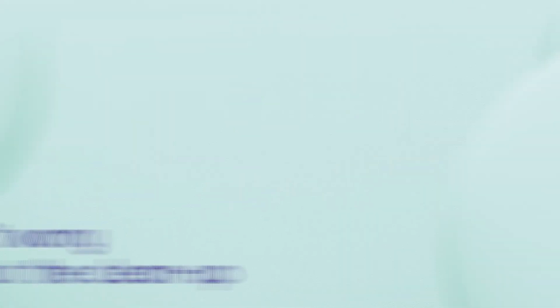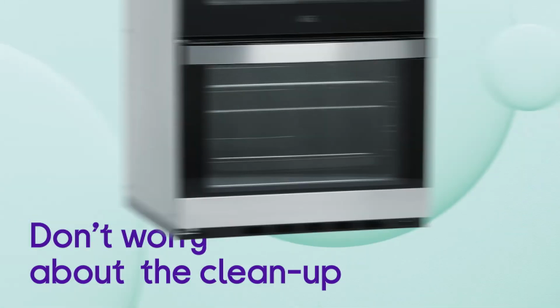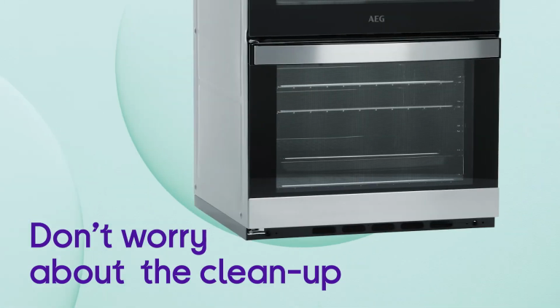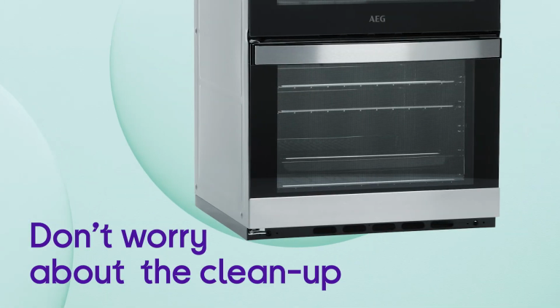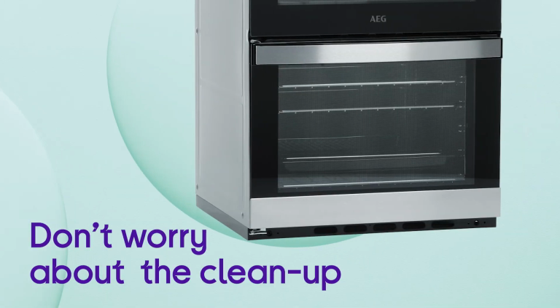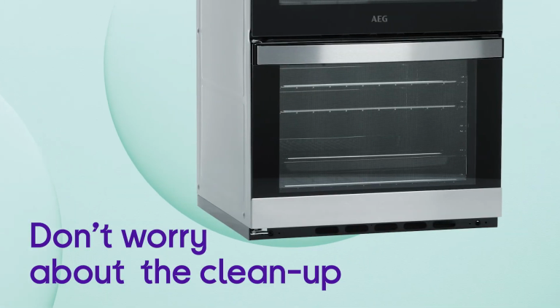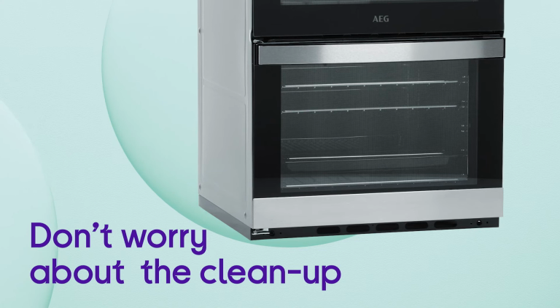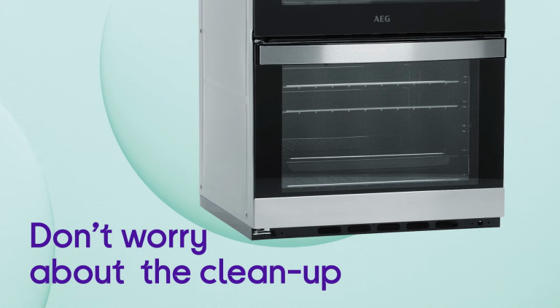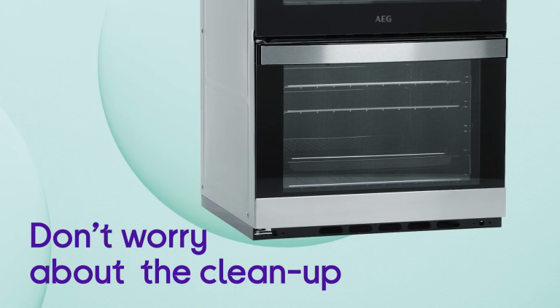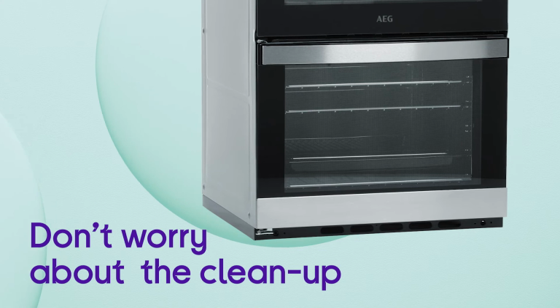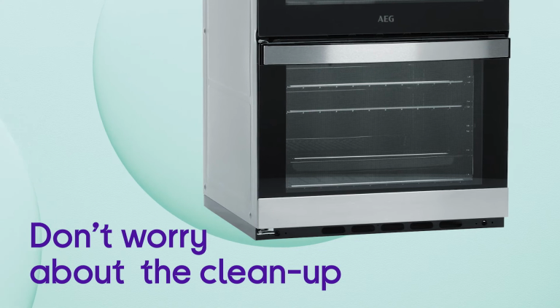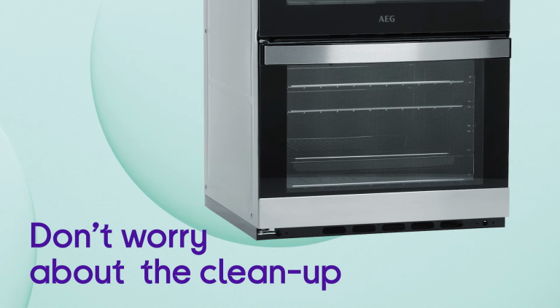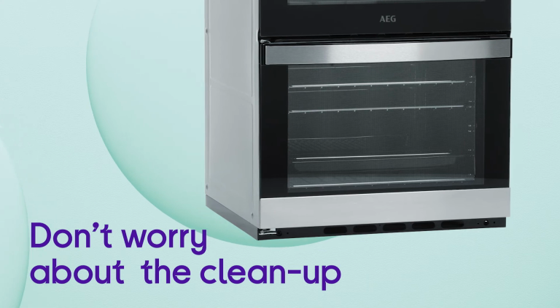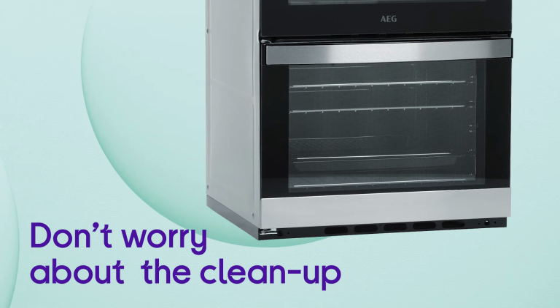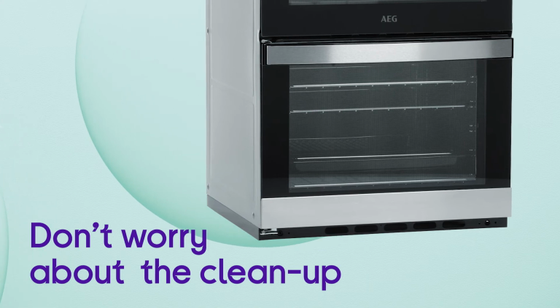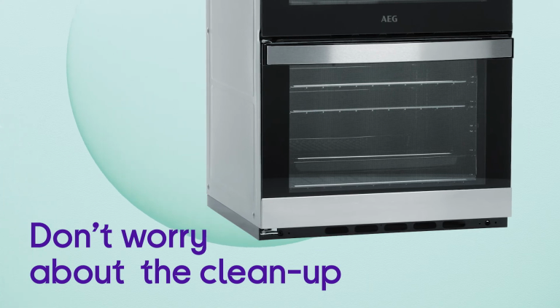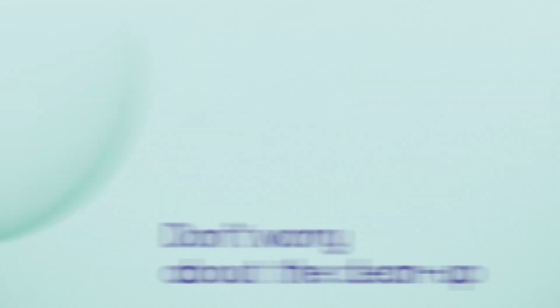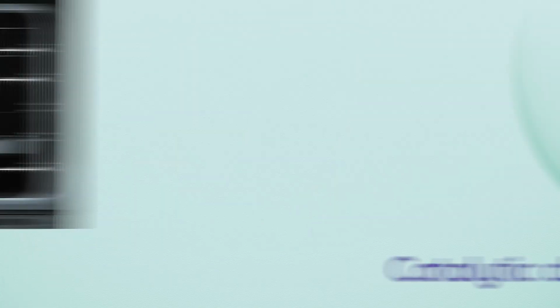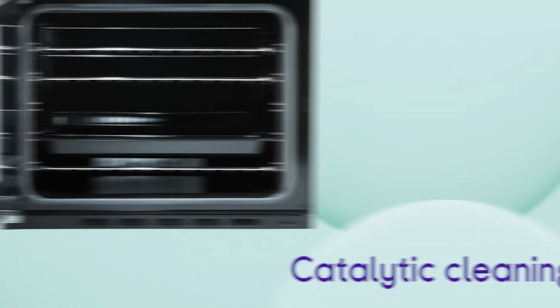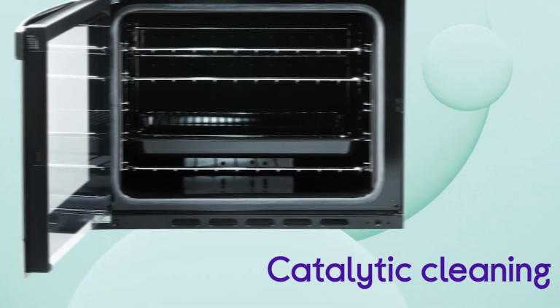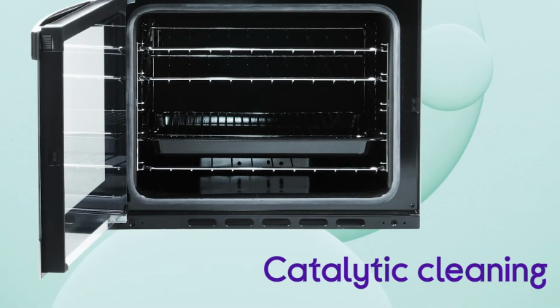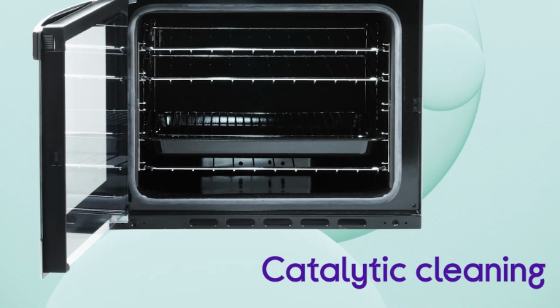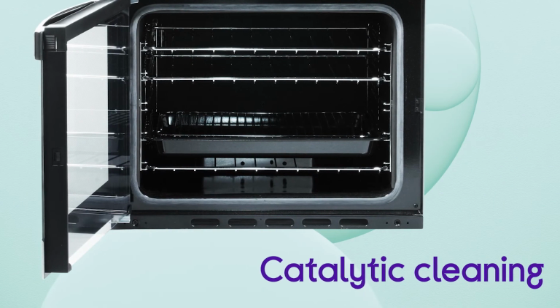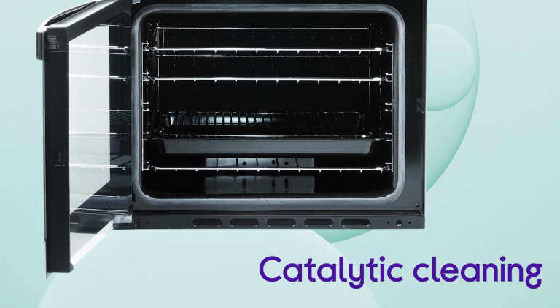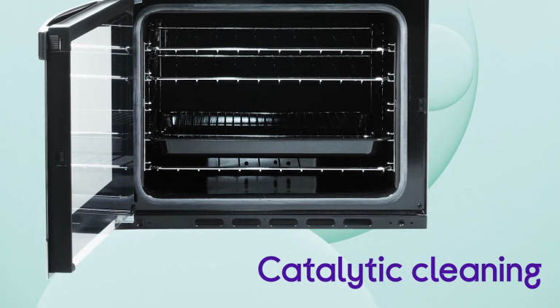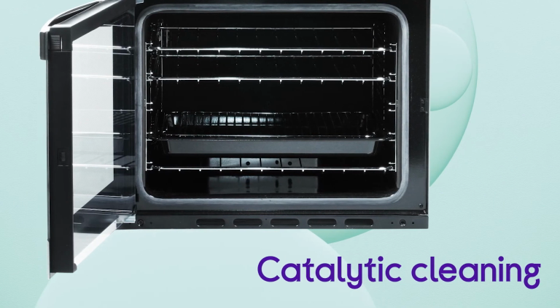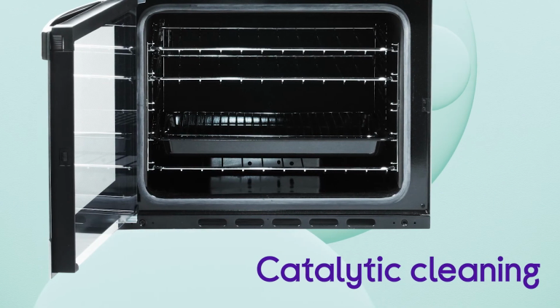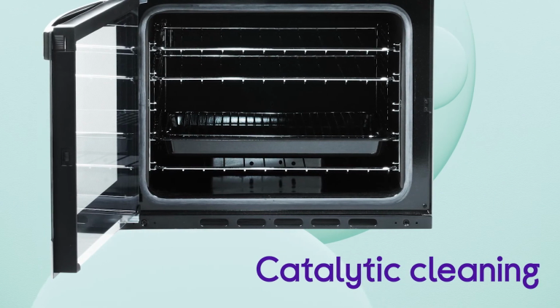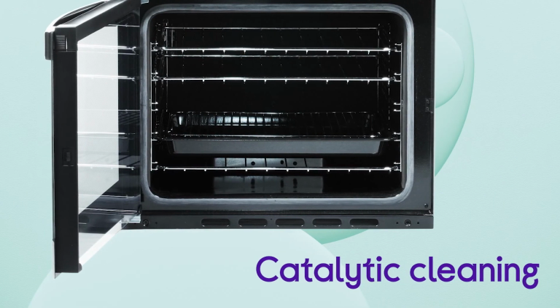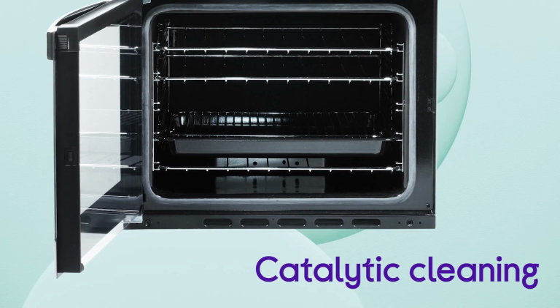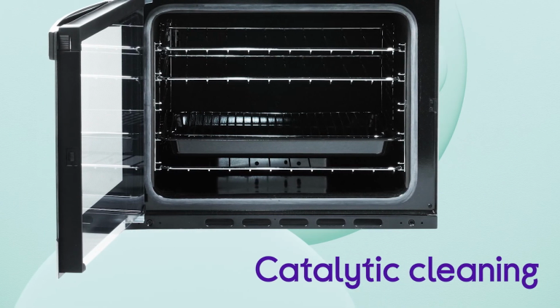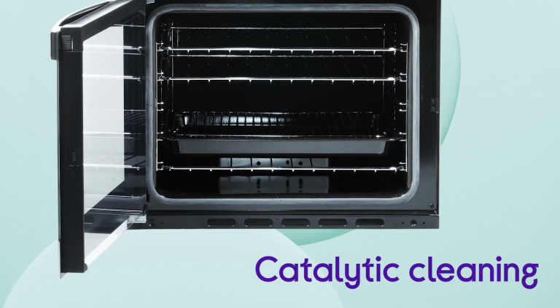You won't need to worry about the cleanup after you've cooked — it absorbs grease and residue with catalytic cleaning.